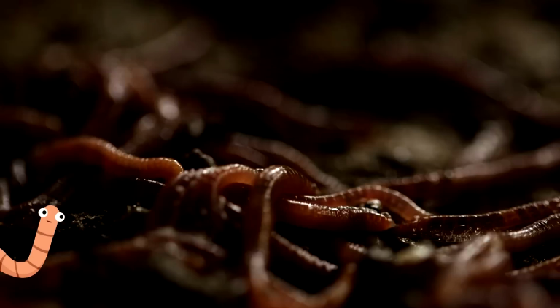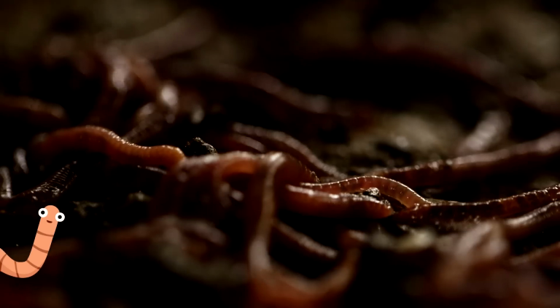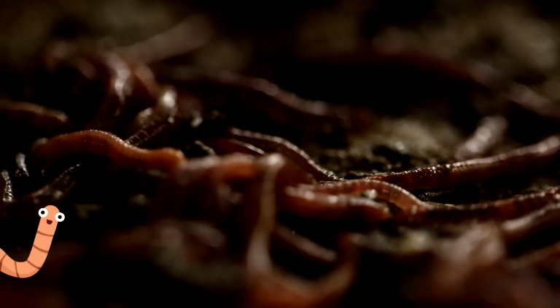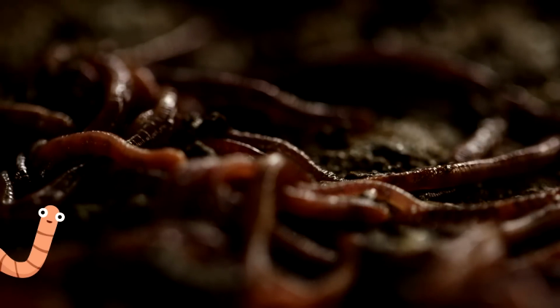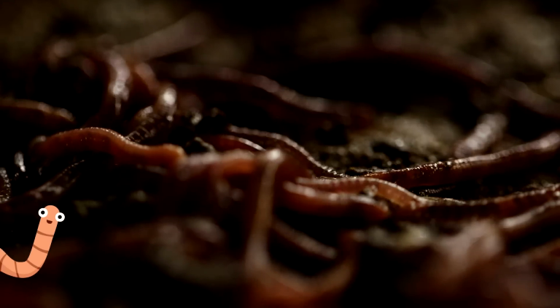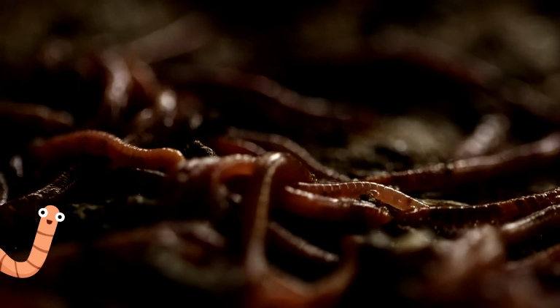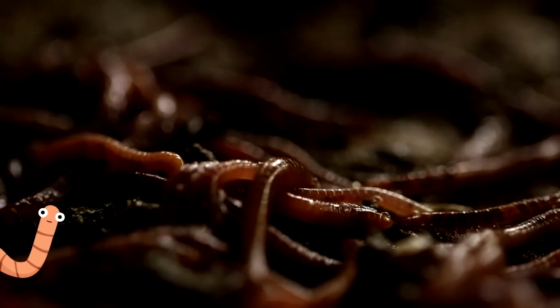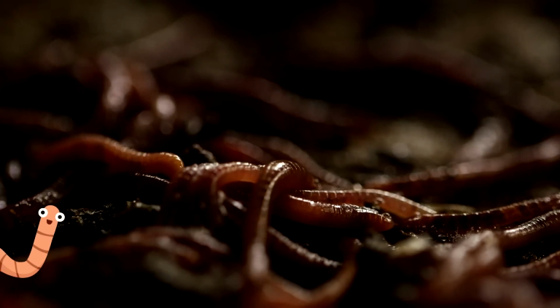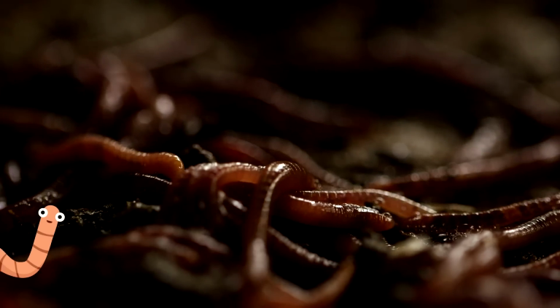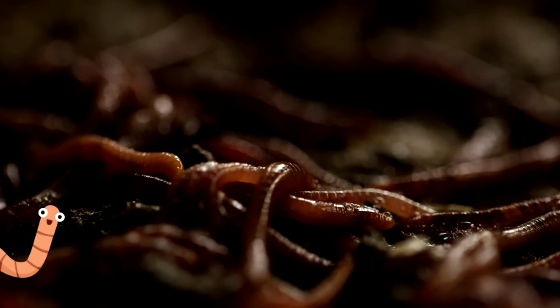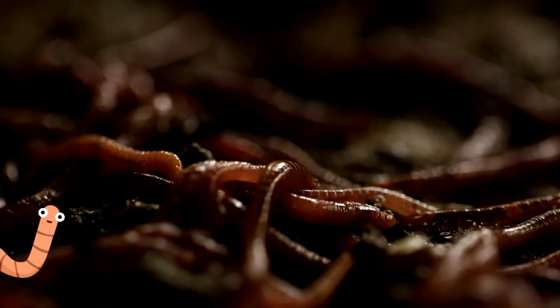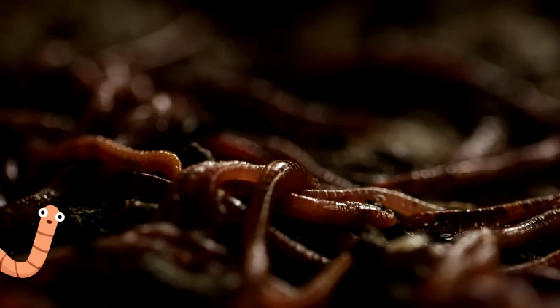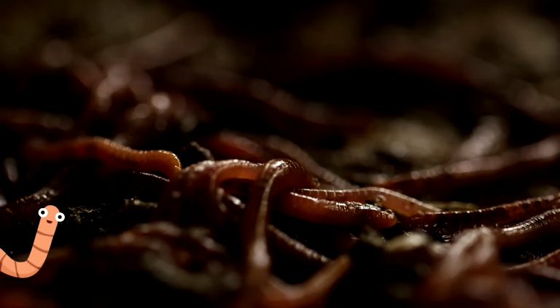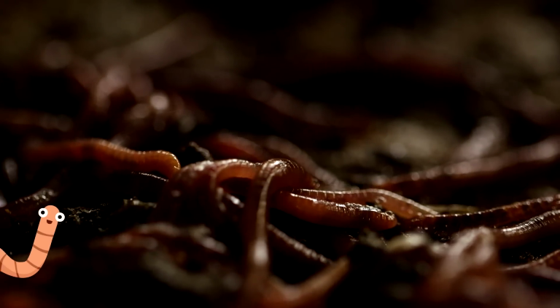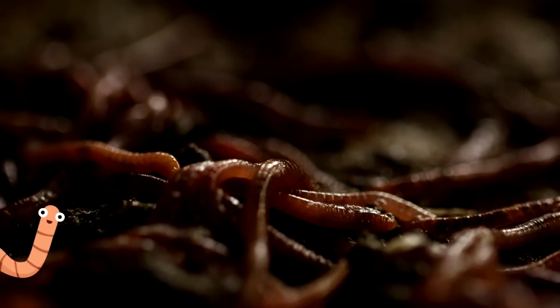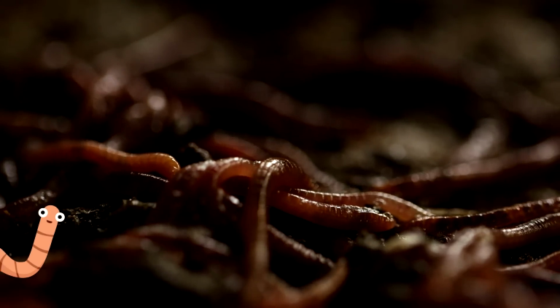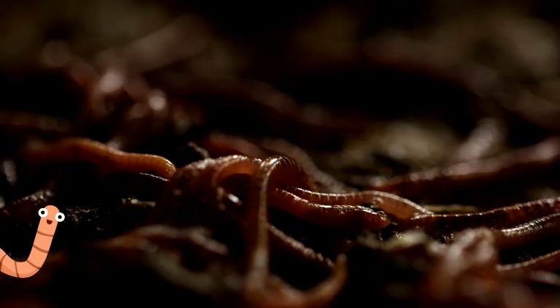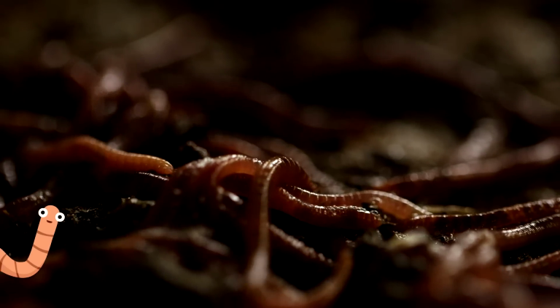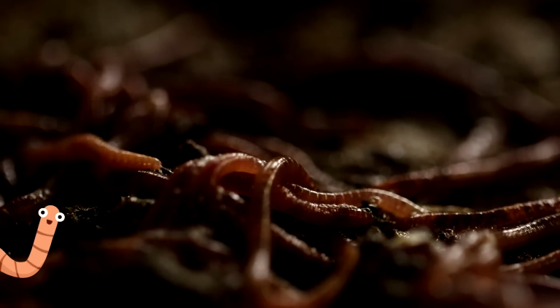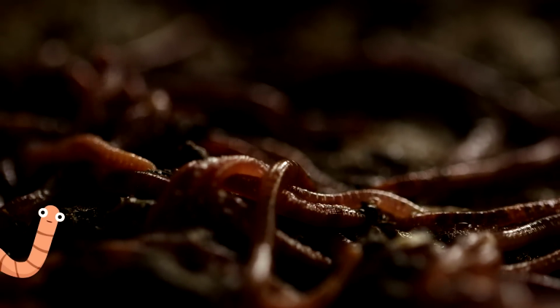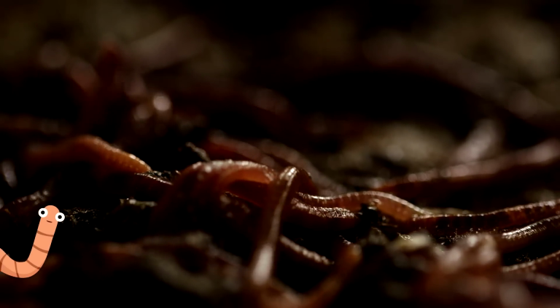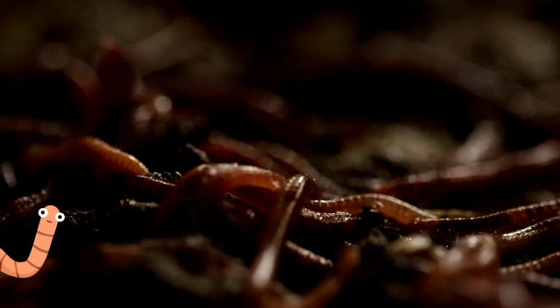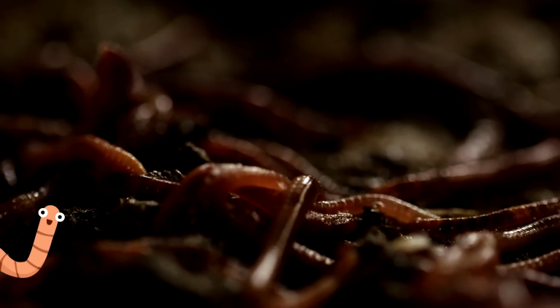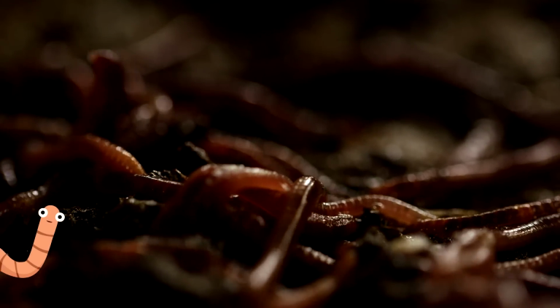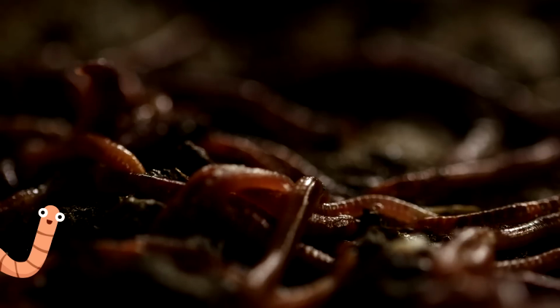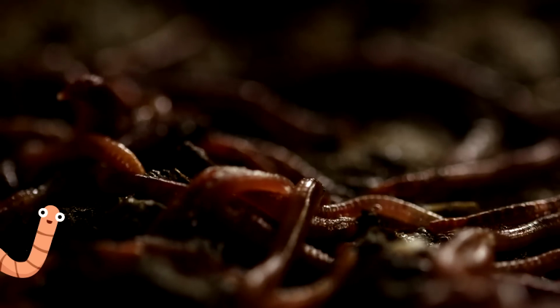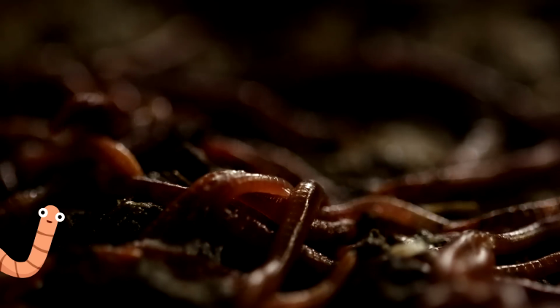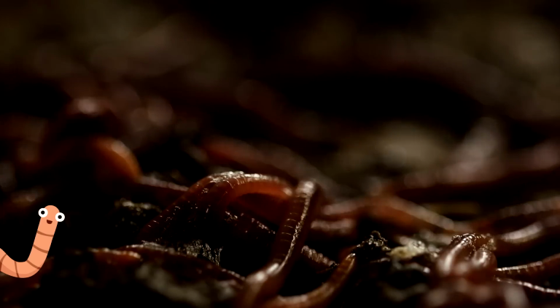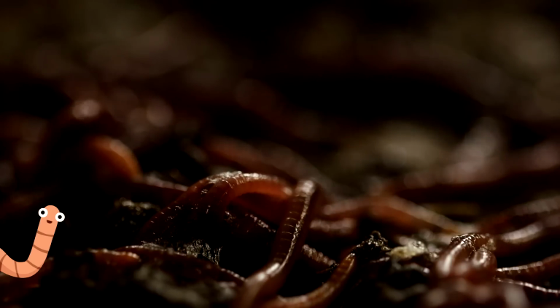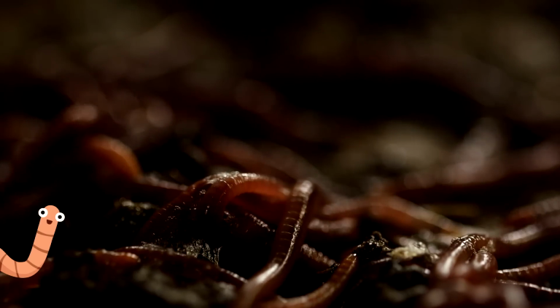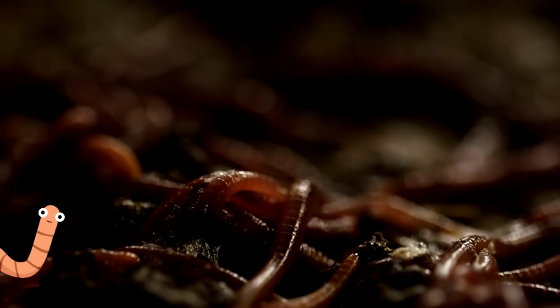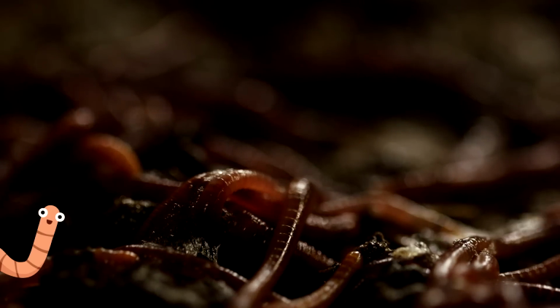It only takes us a few weeks to turn this soil into compost, which is fantastic food for plants.